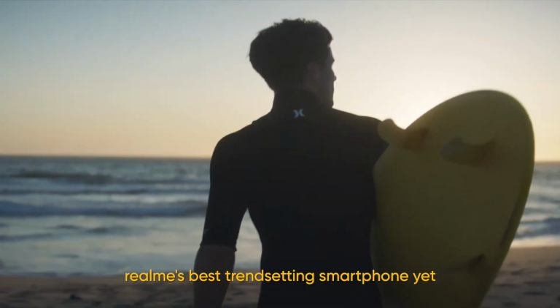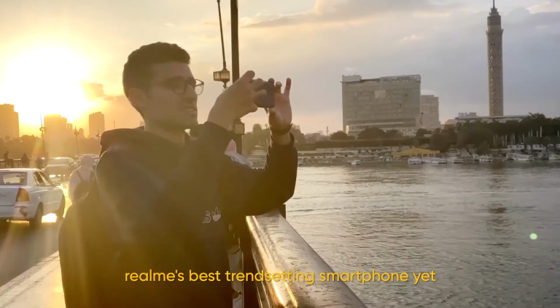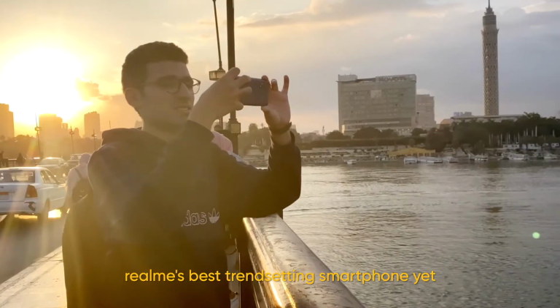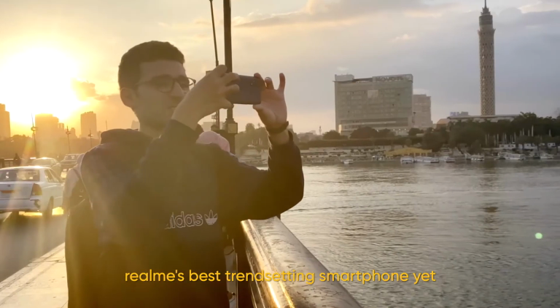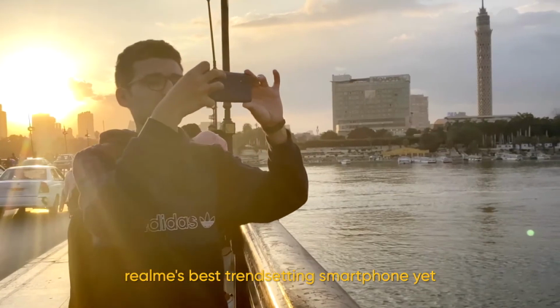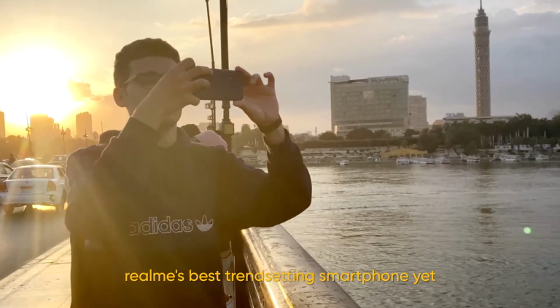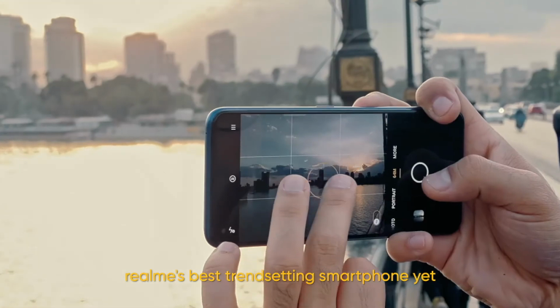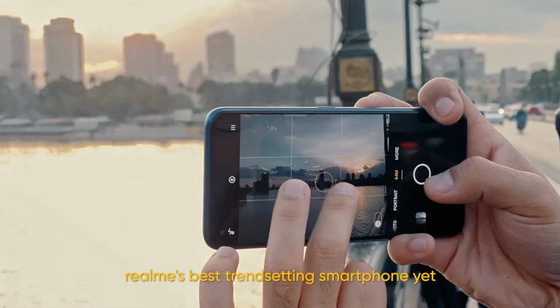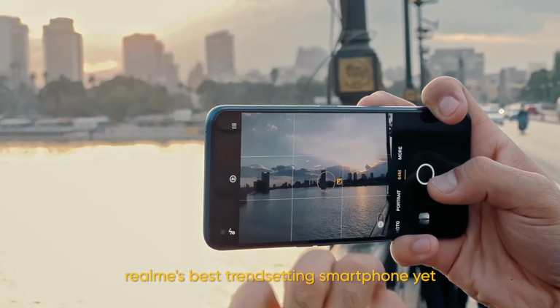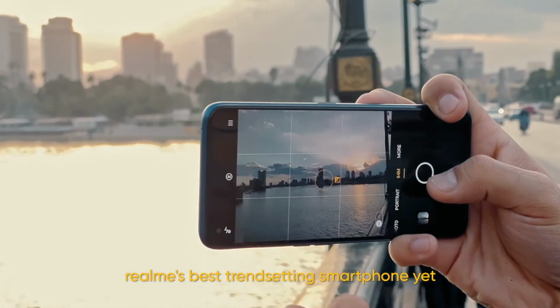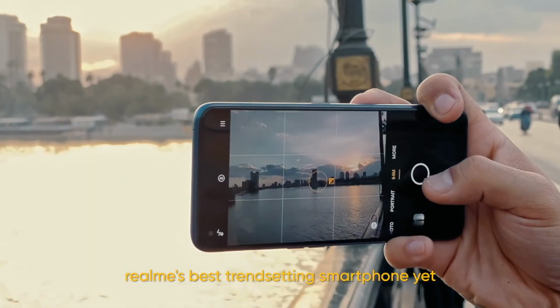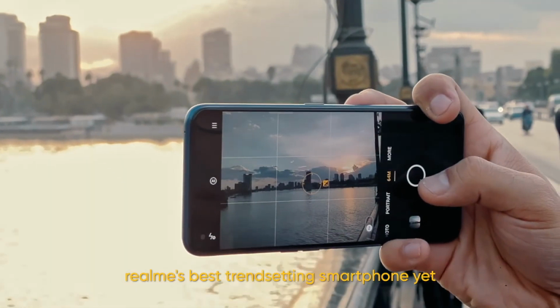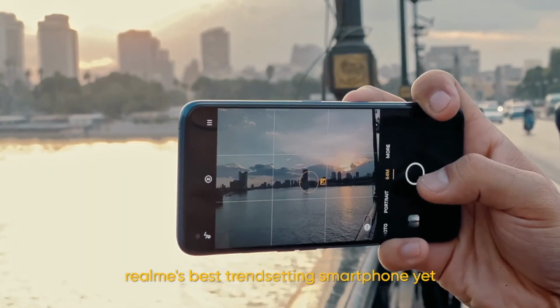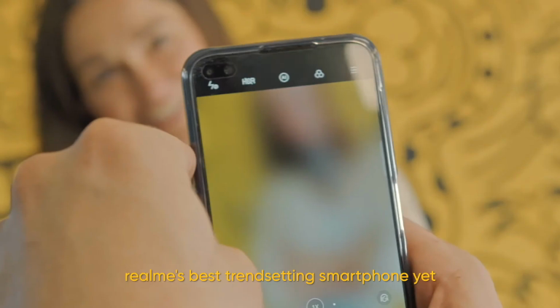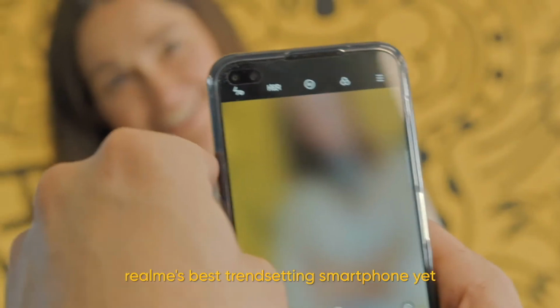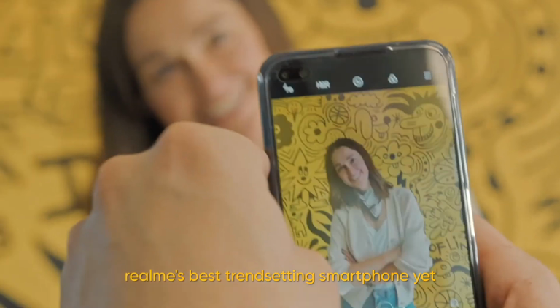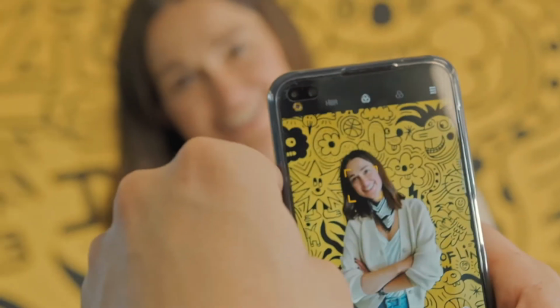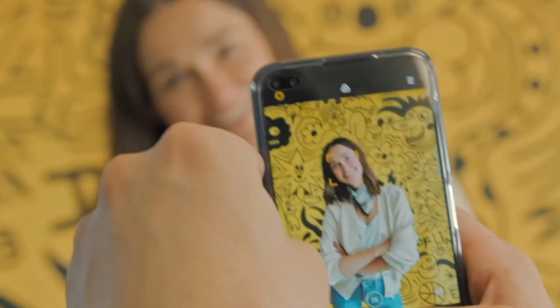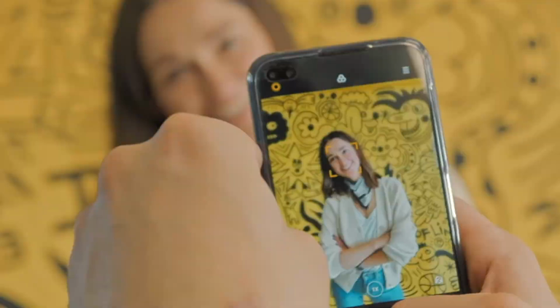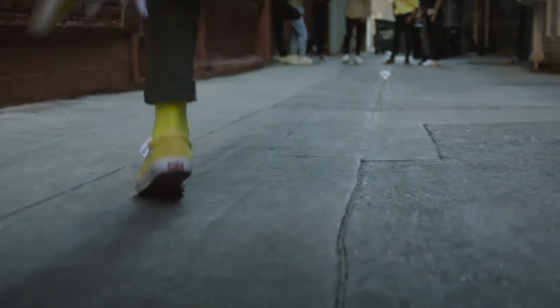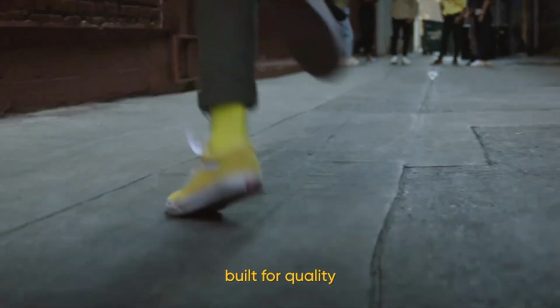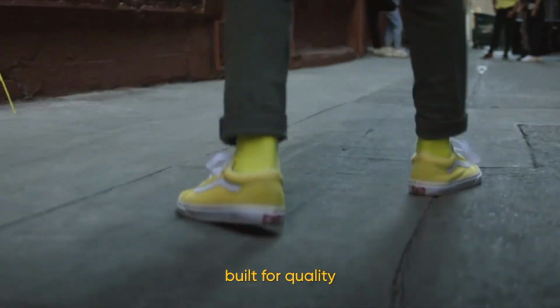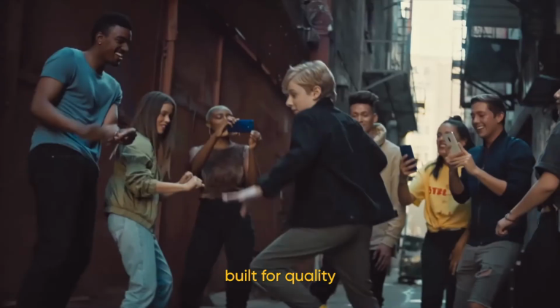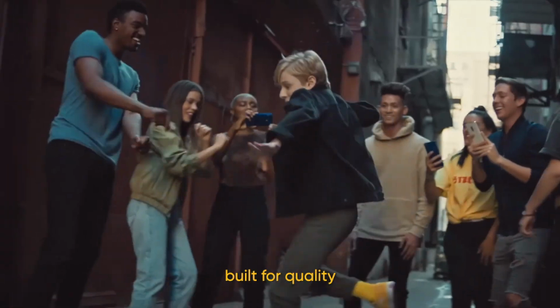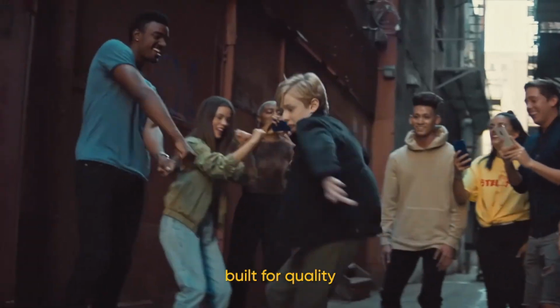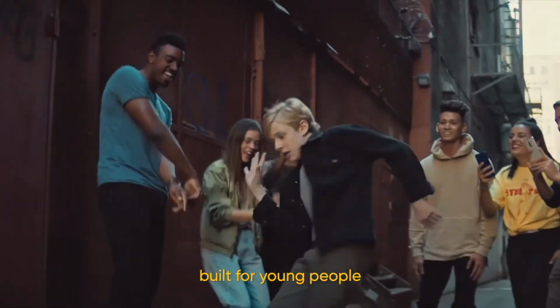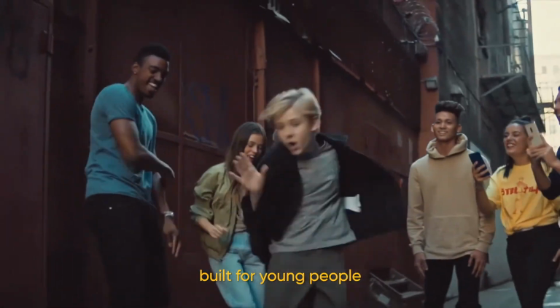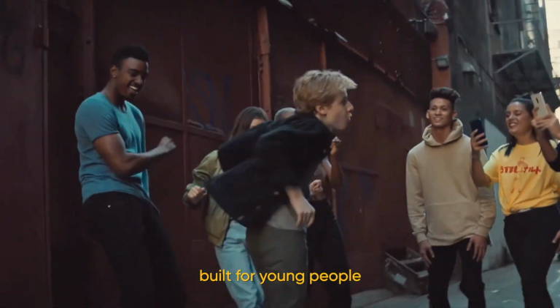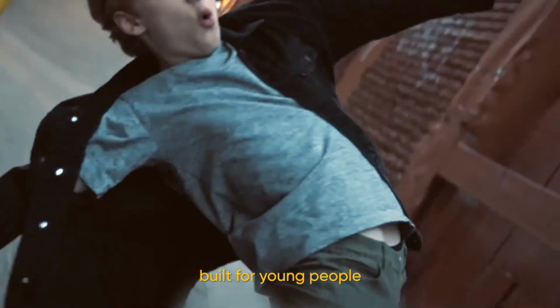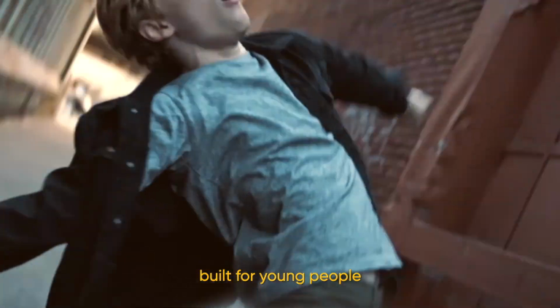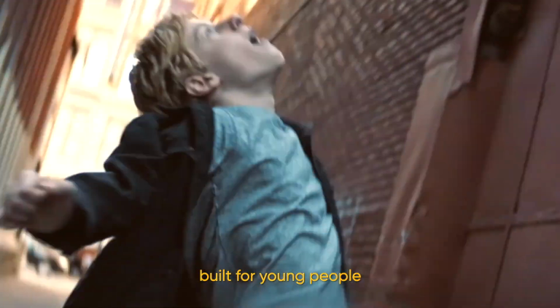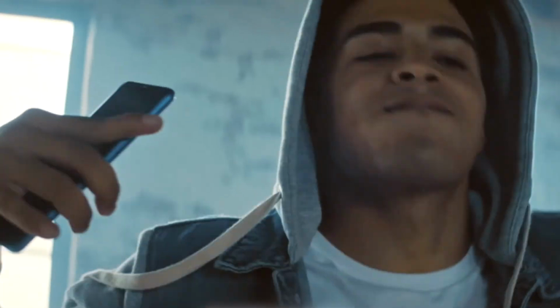Realme's best trend-setting smartphone yet — built for quality, built for young people.